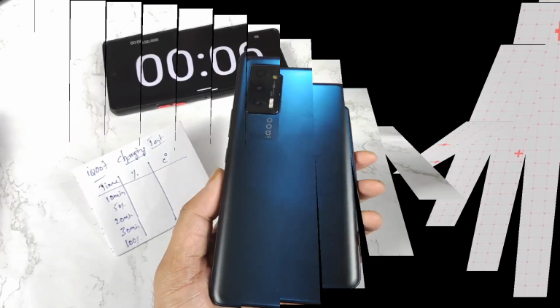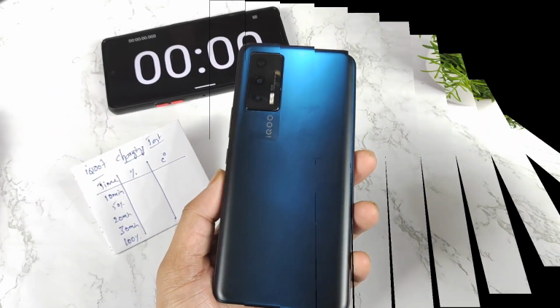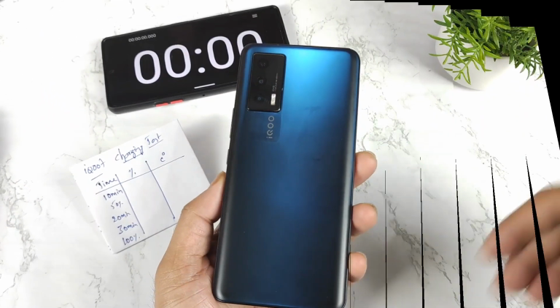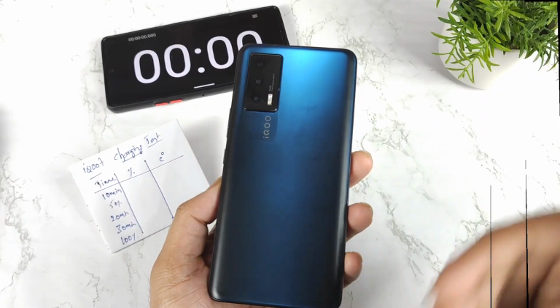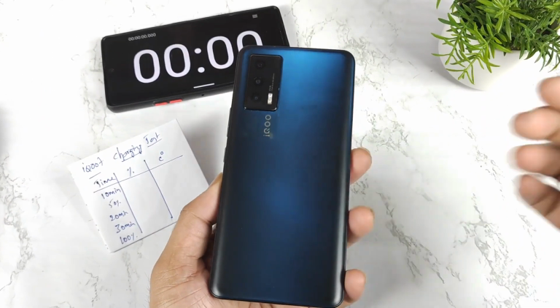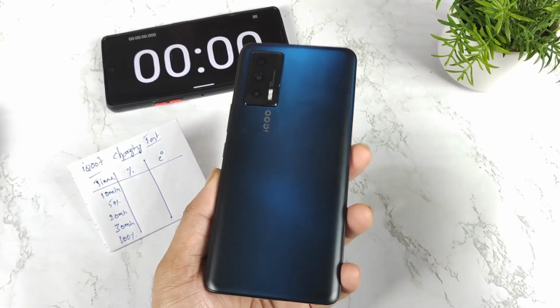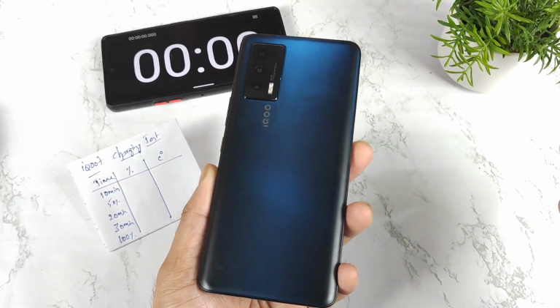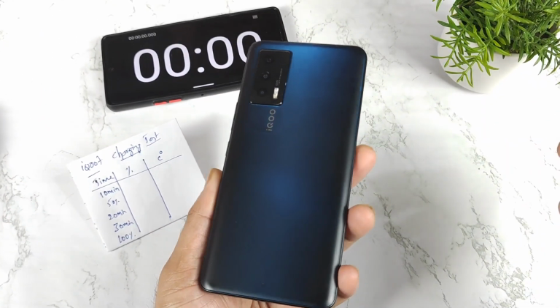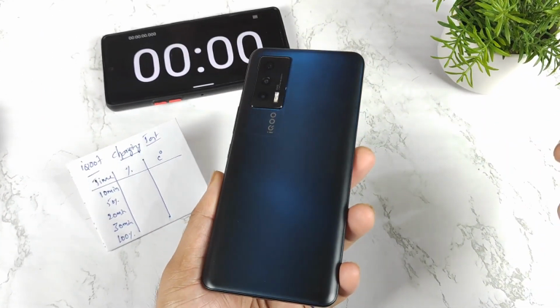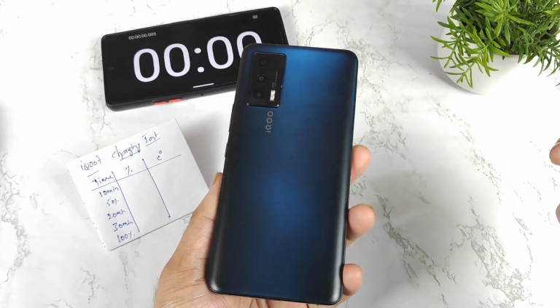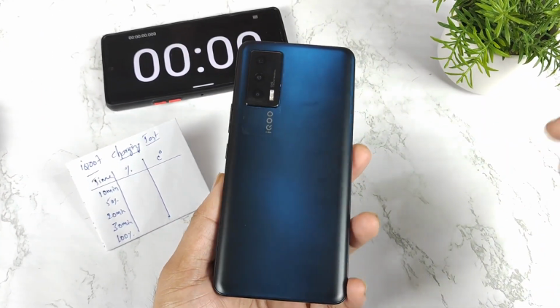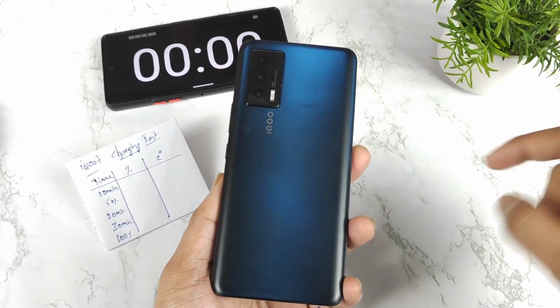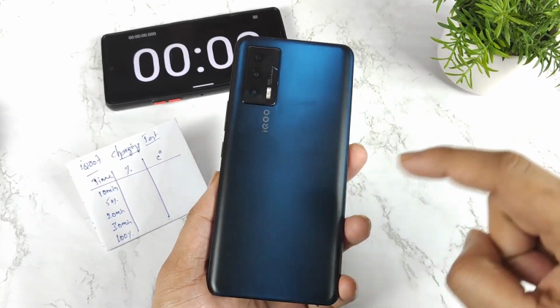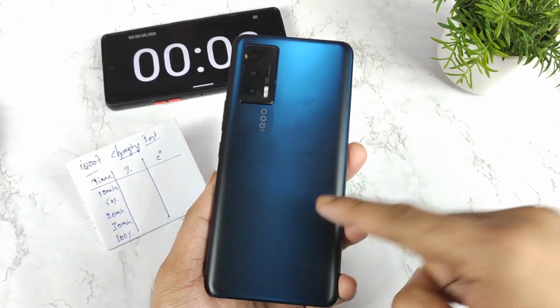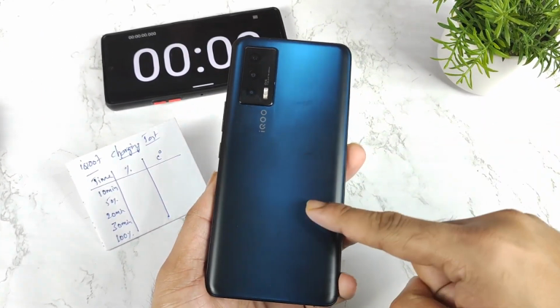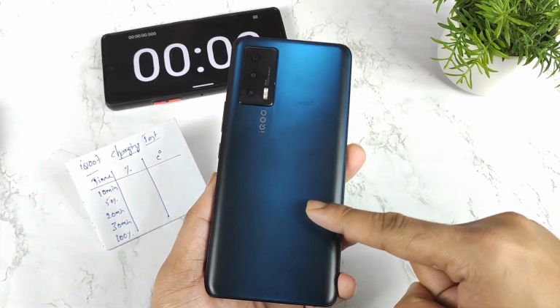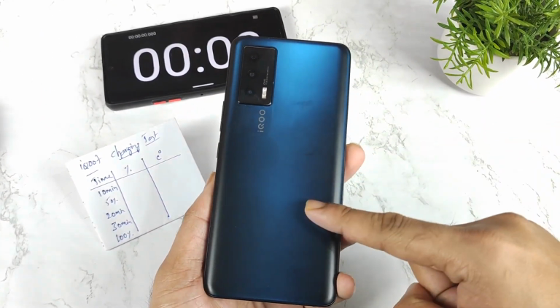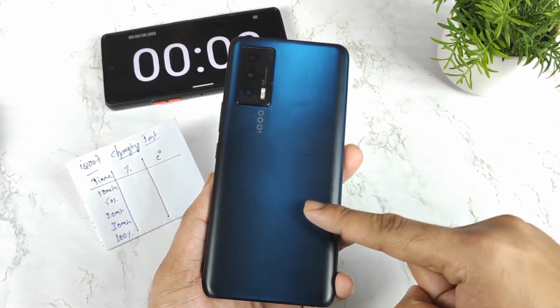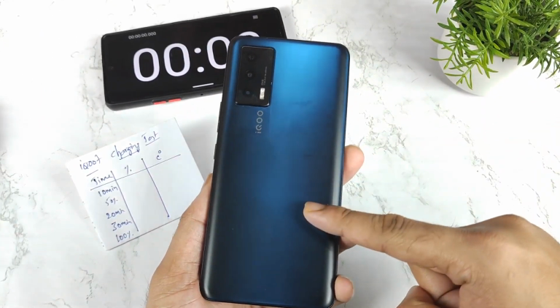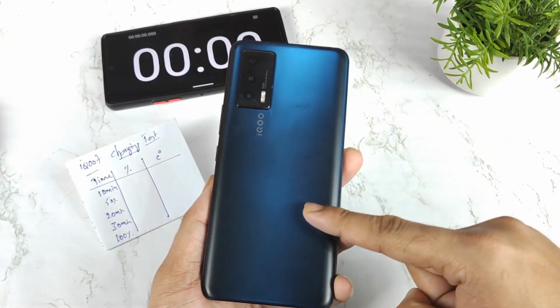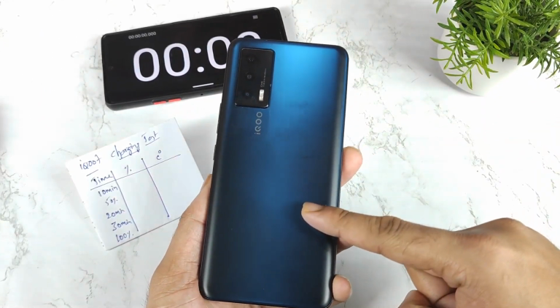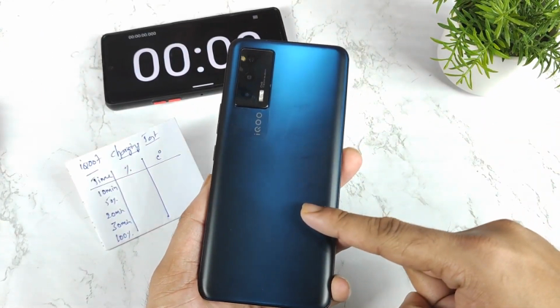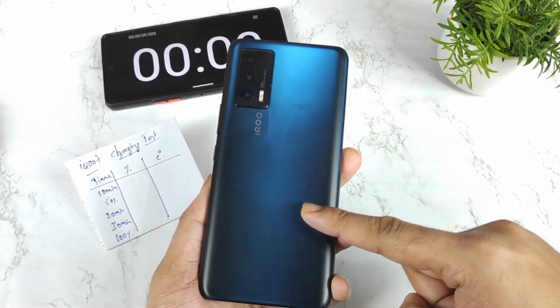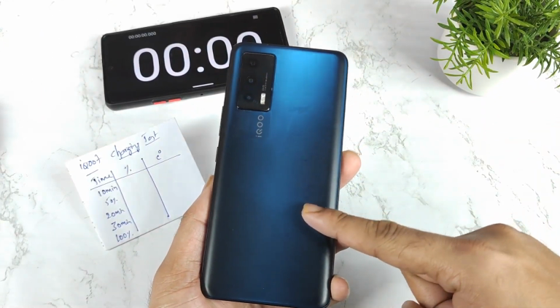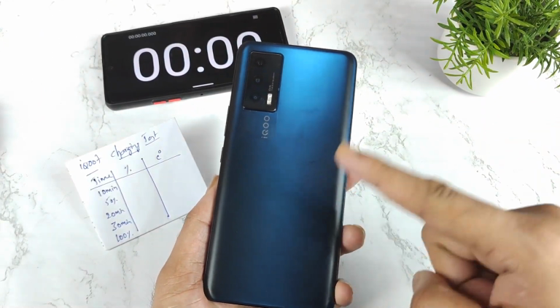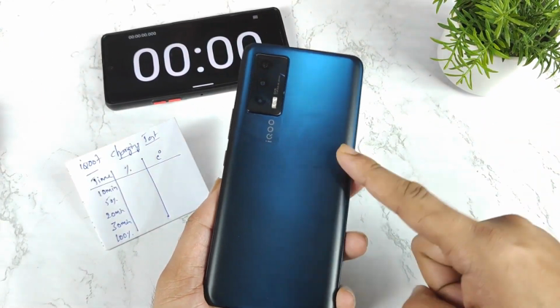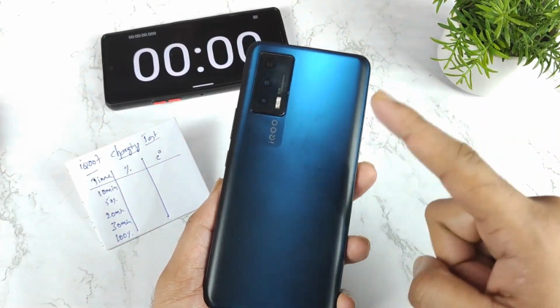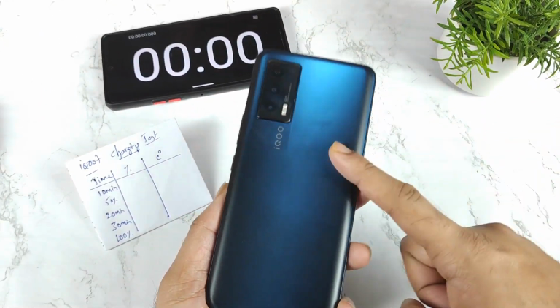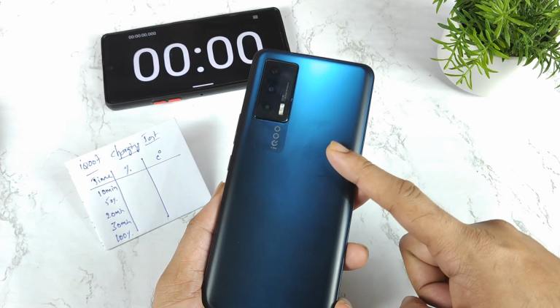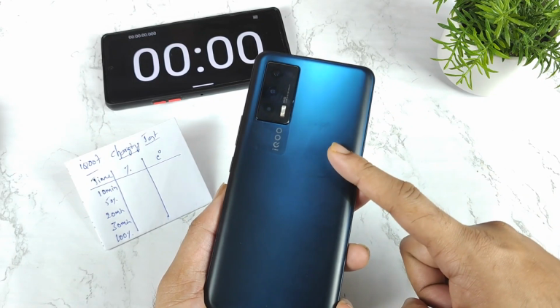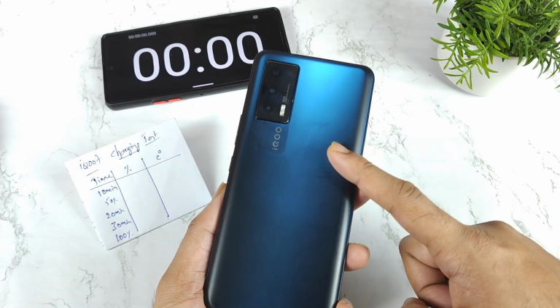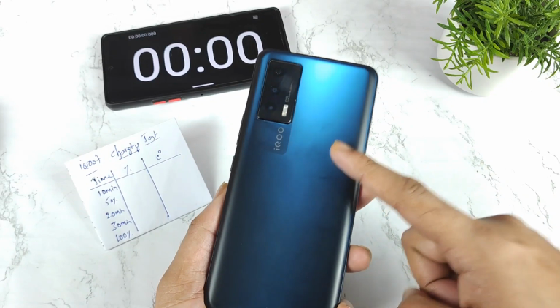Hi friends, welcome back to my channel SciTaker. In this one, I am going to do the charging speed test in the iQOO 7 device.